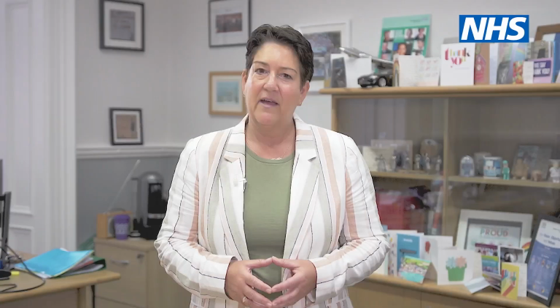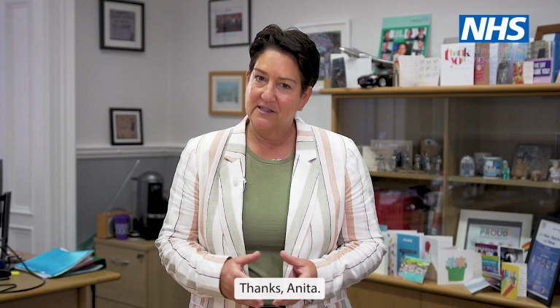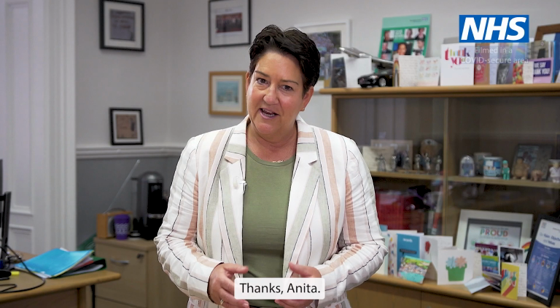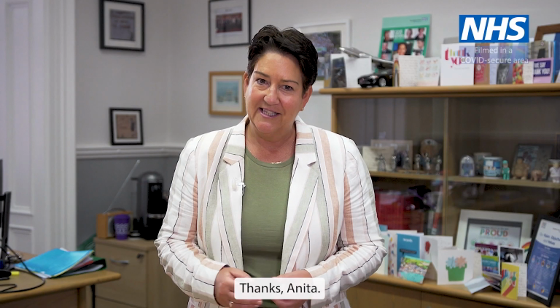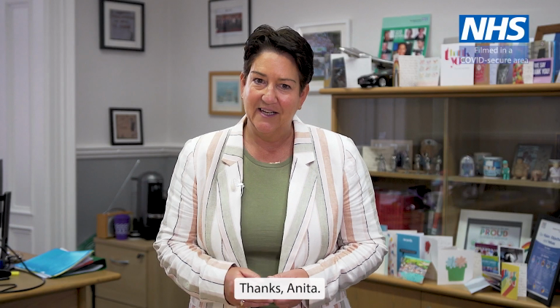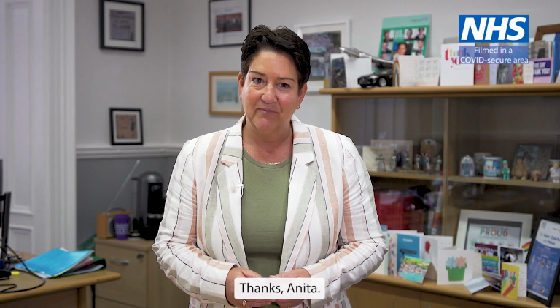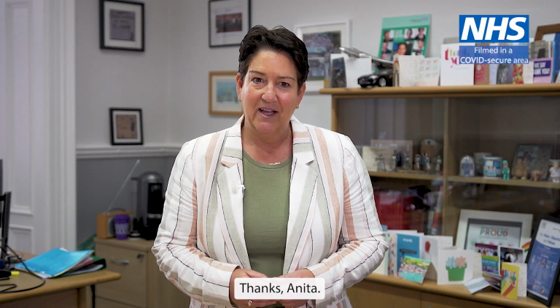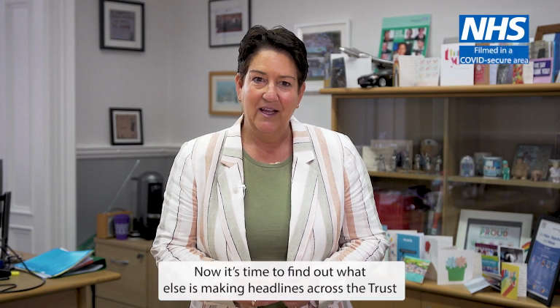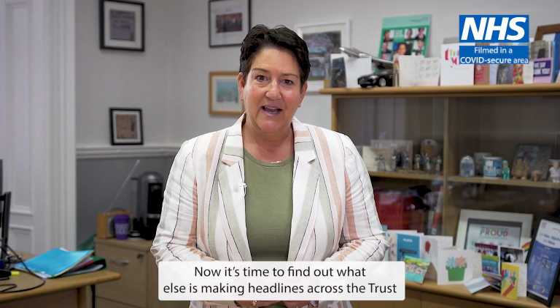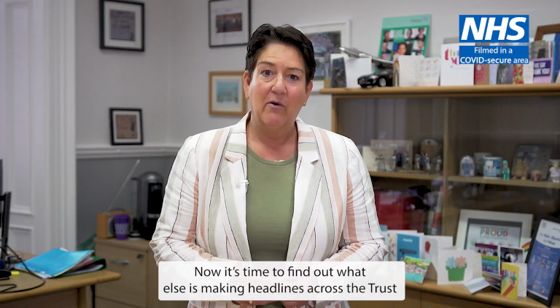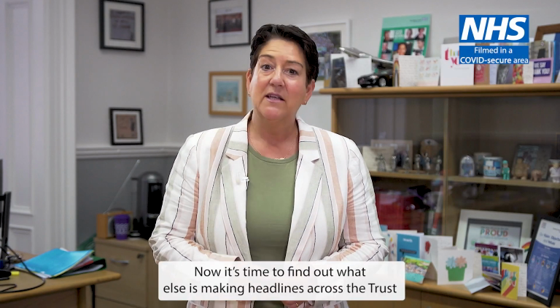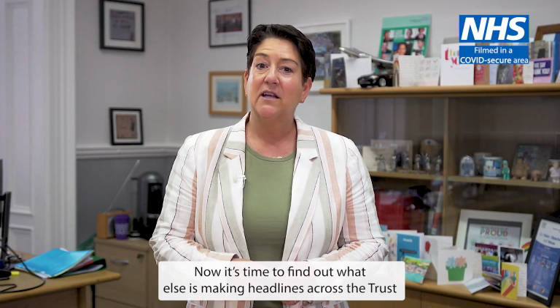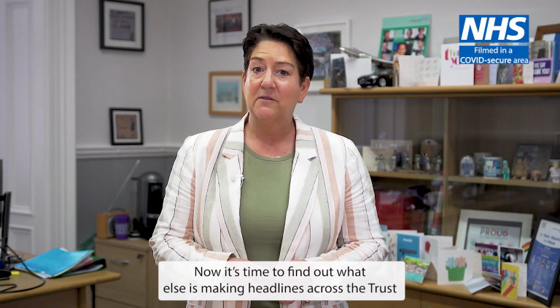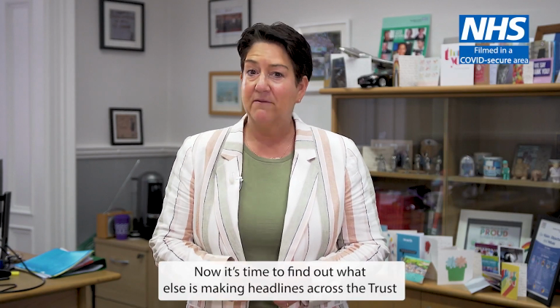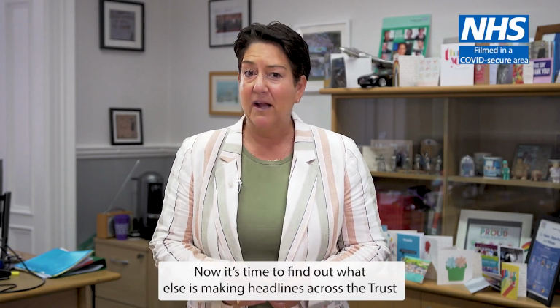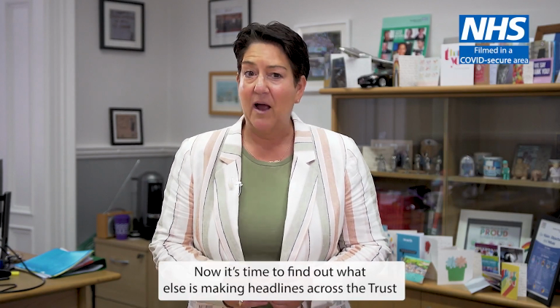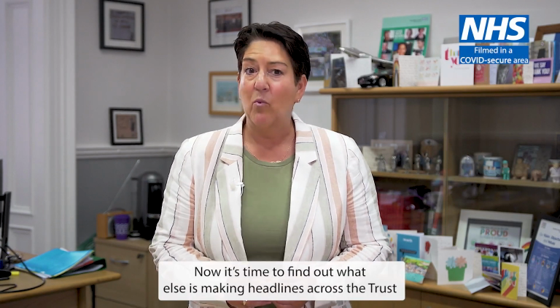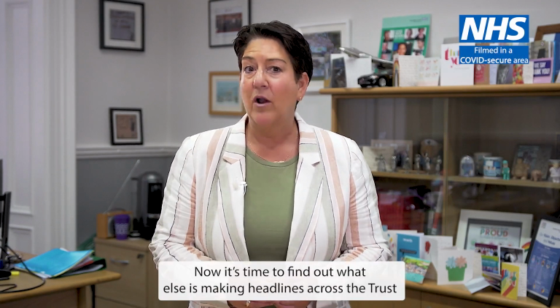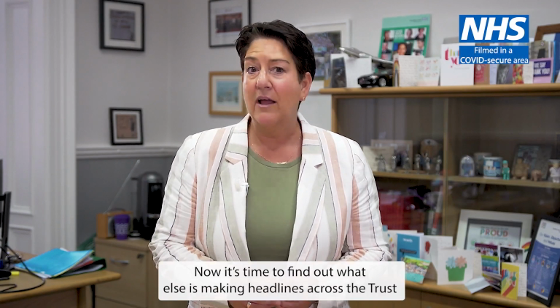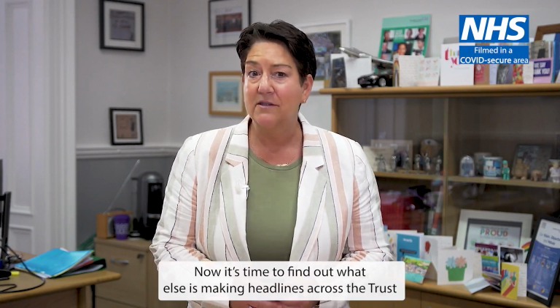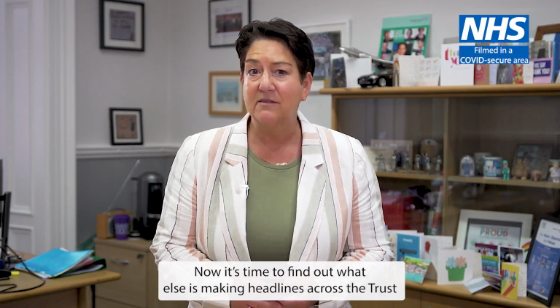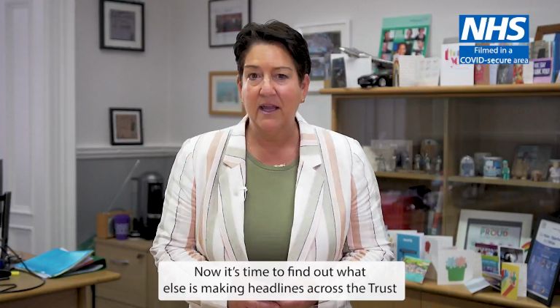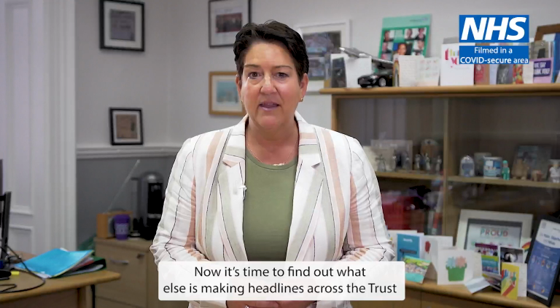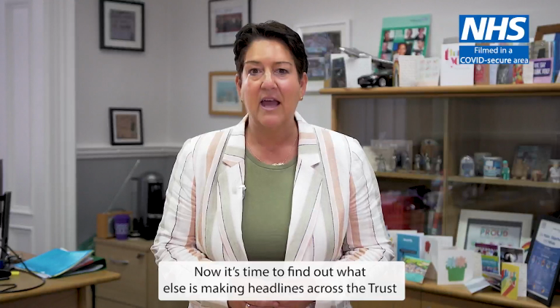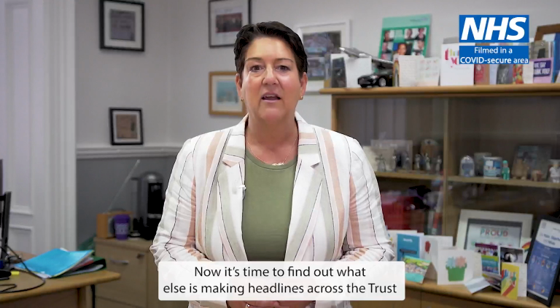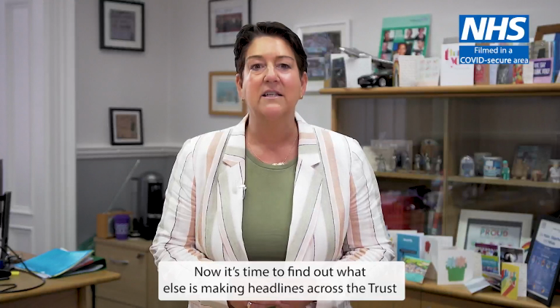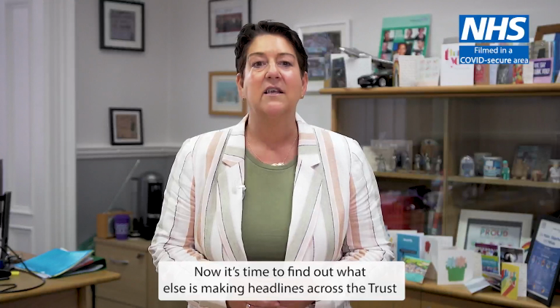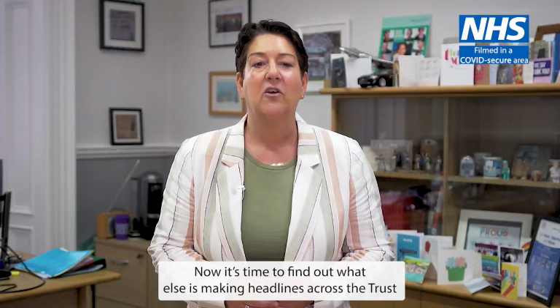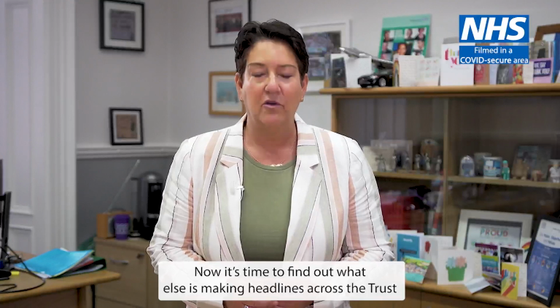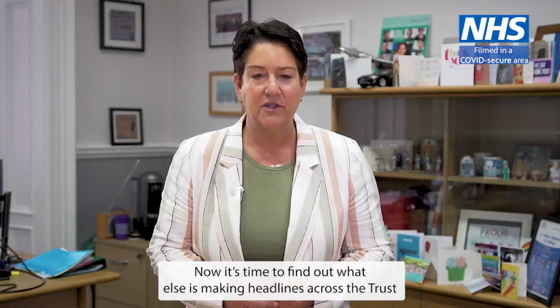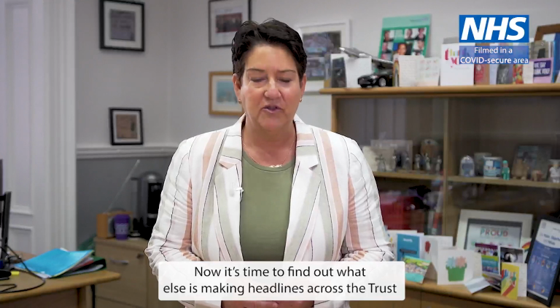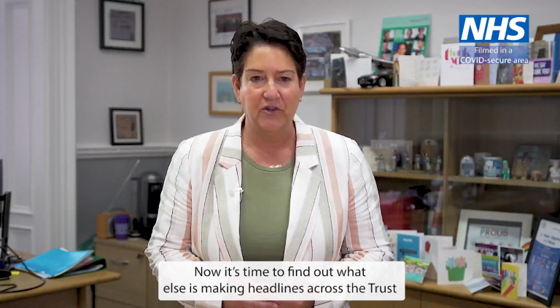Thanks, Anita. Now it's time to find out what else is making the headlines across the Trust.